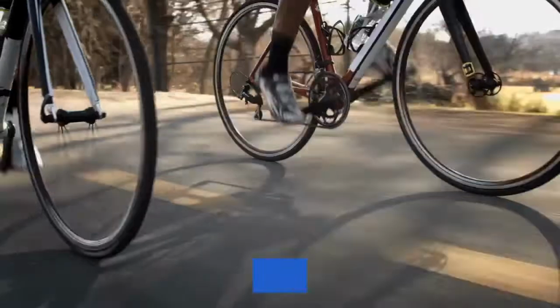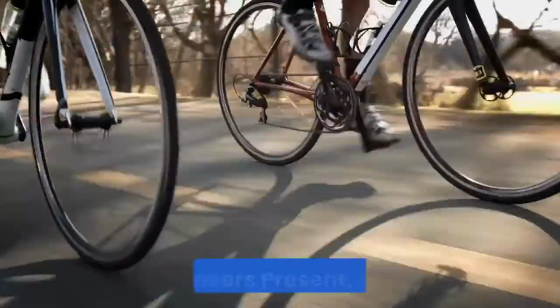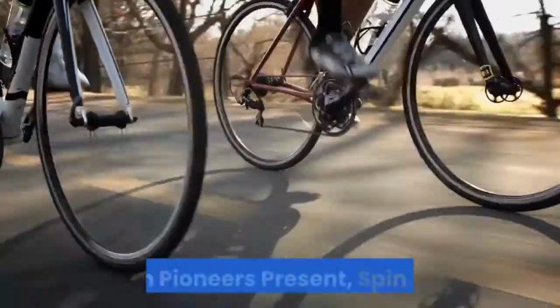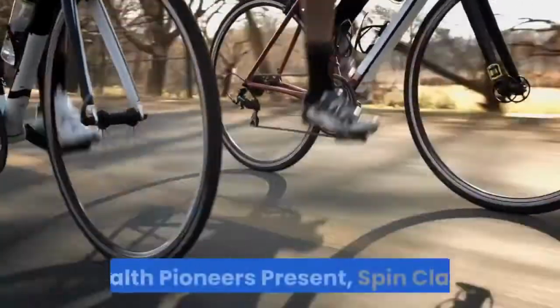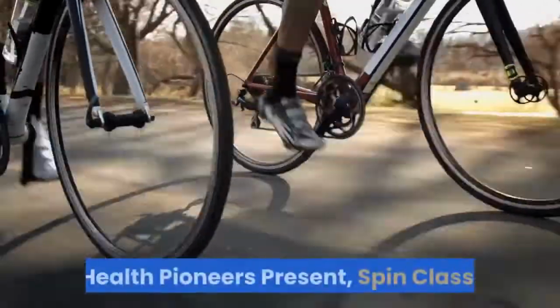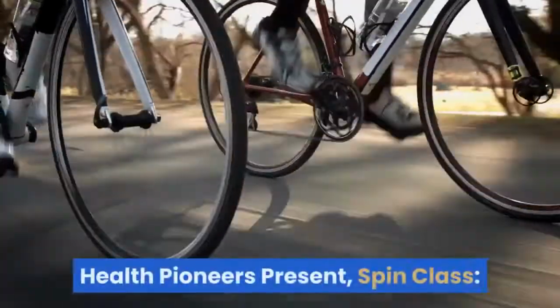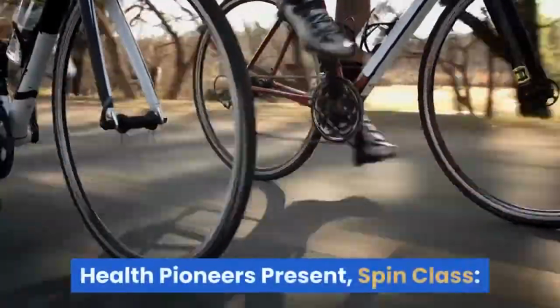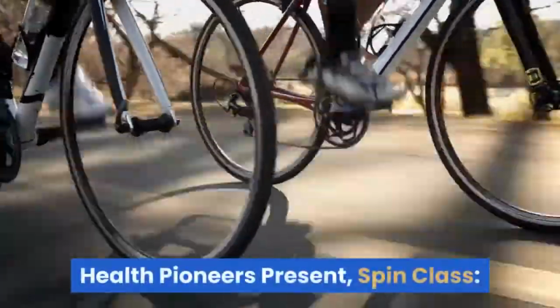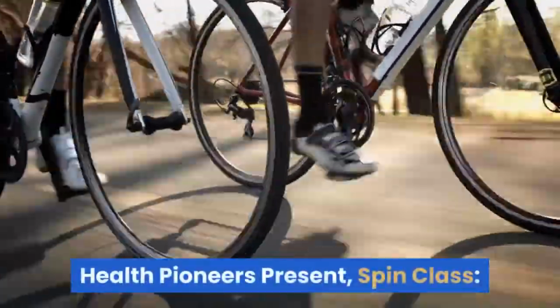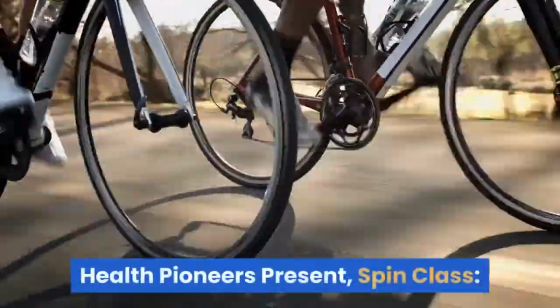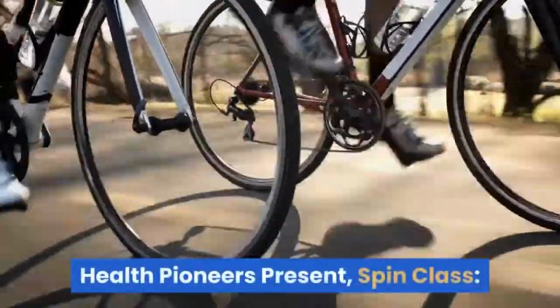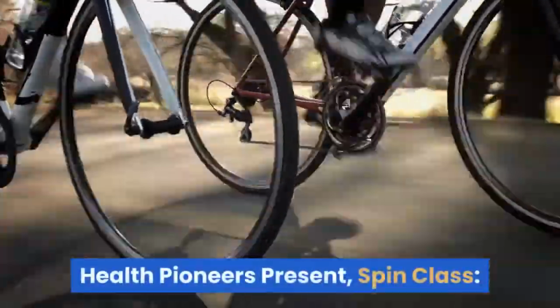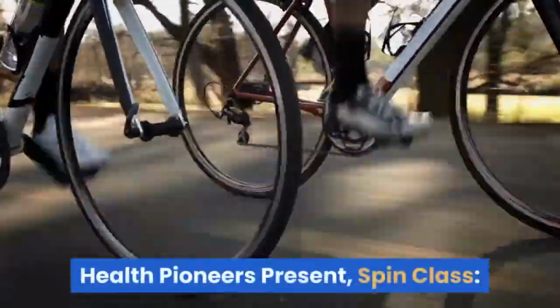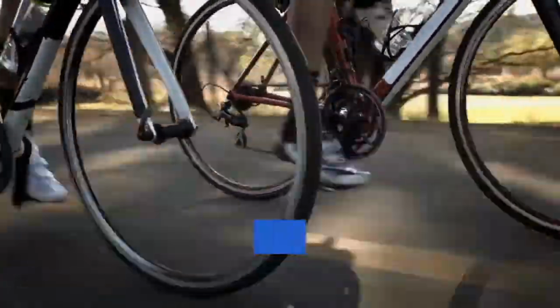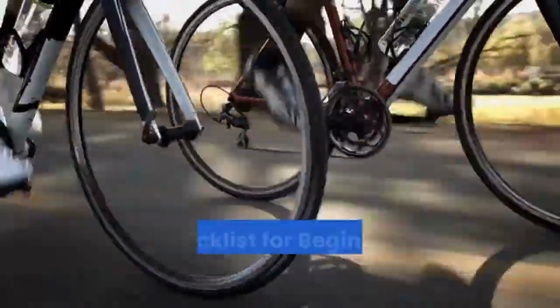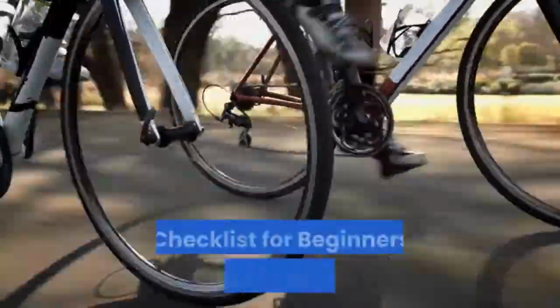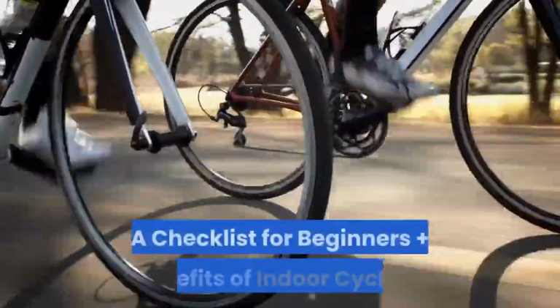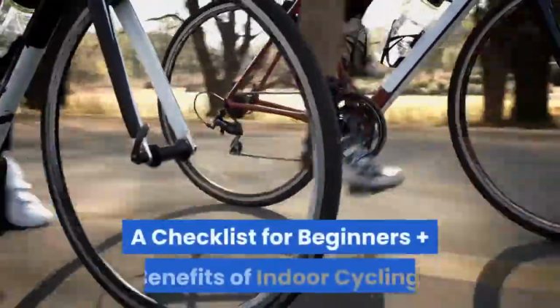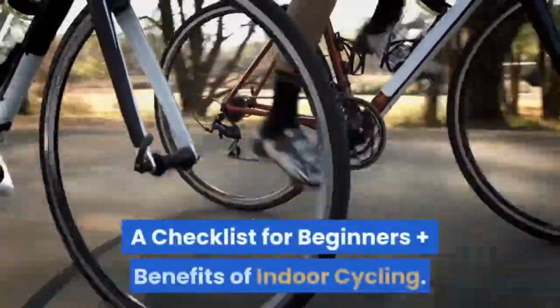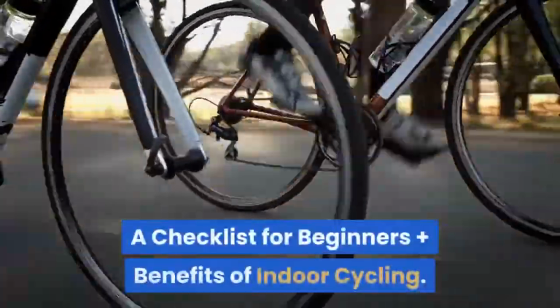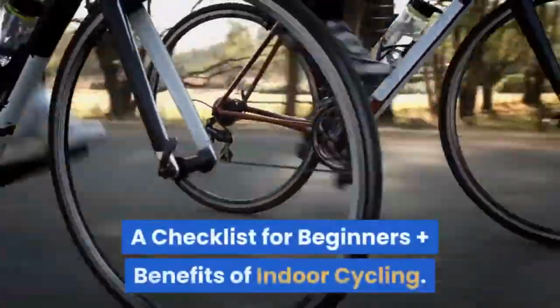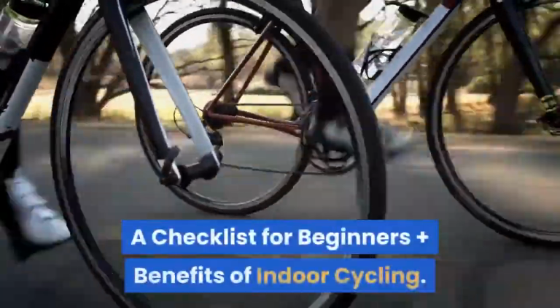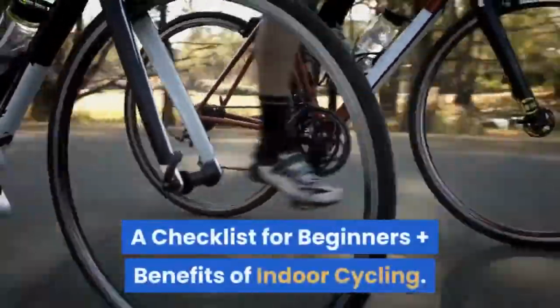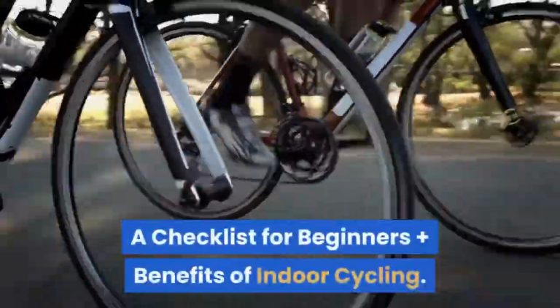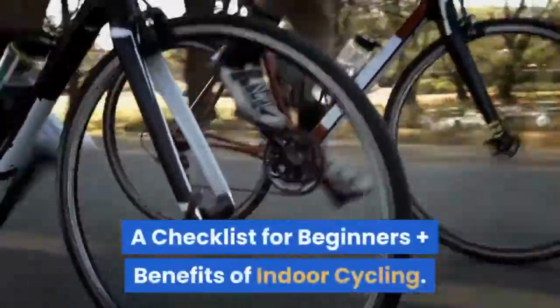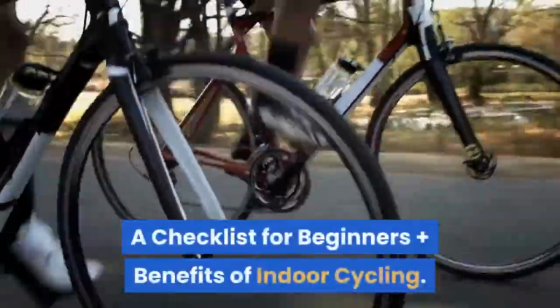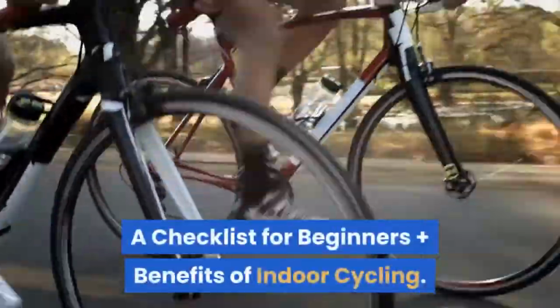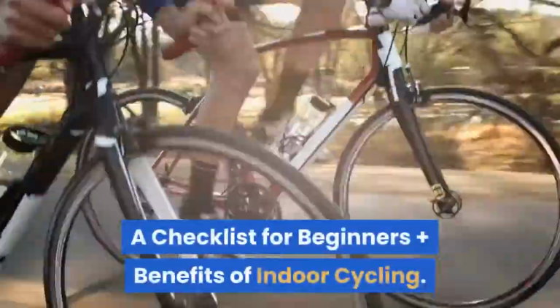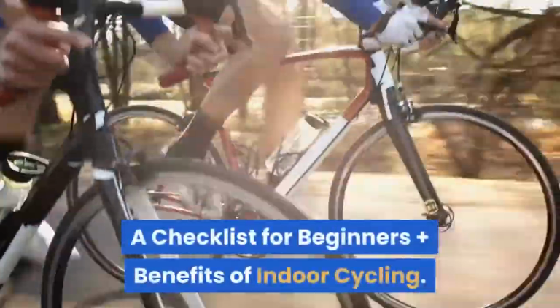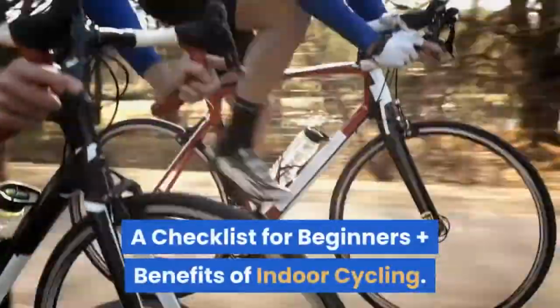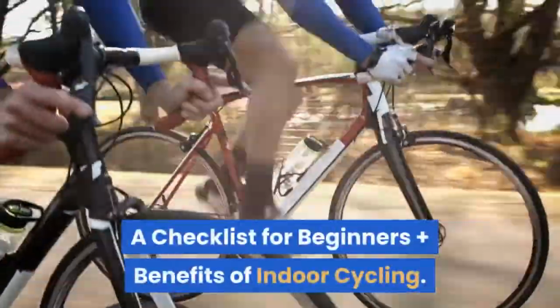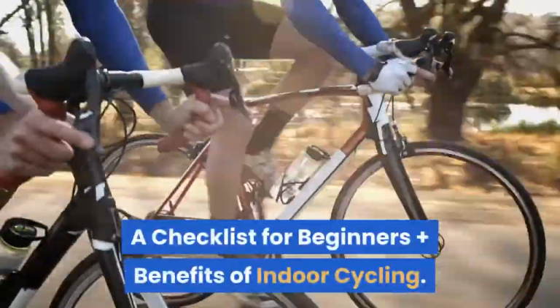Health Pioneers presents: Spinning Class — a checklist for beginners, plus benefits of indoor cycling.